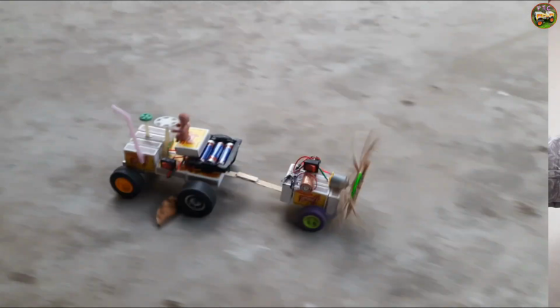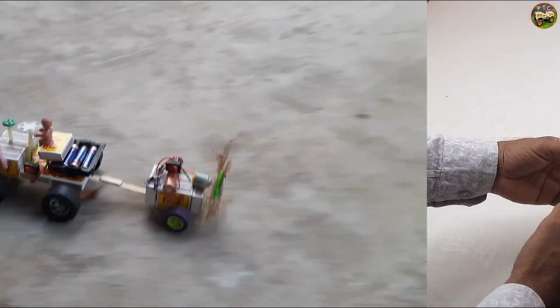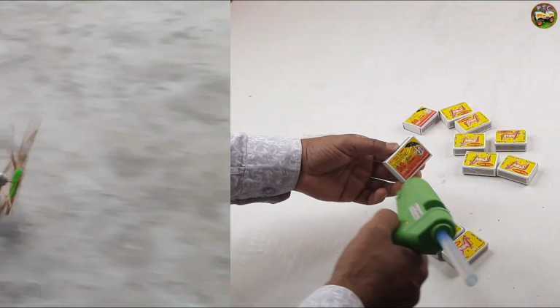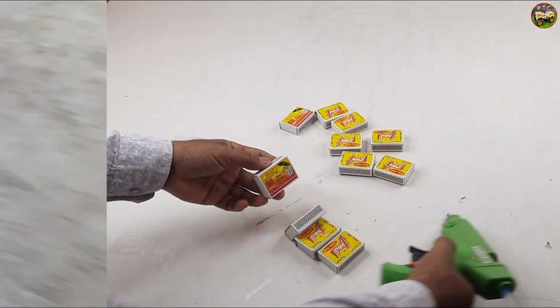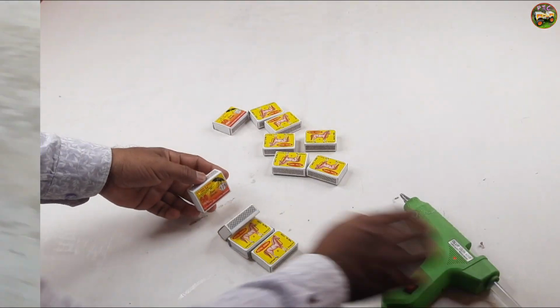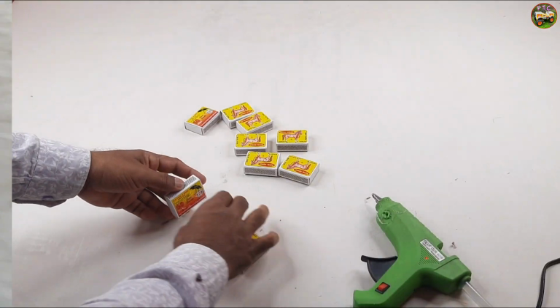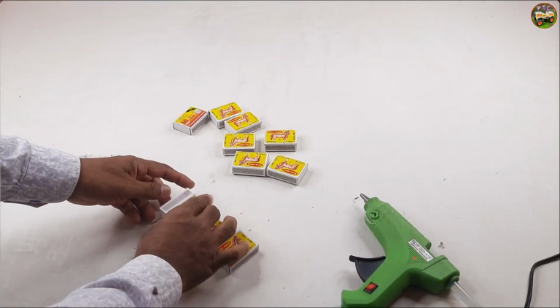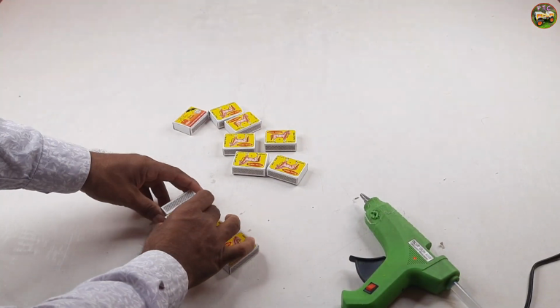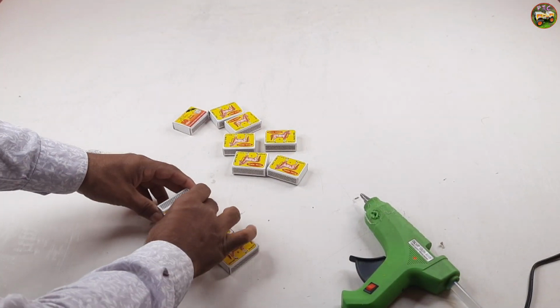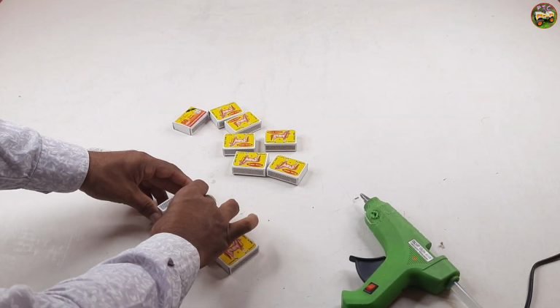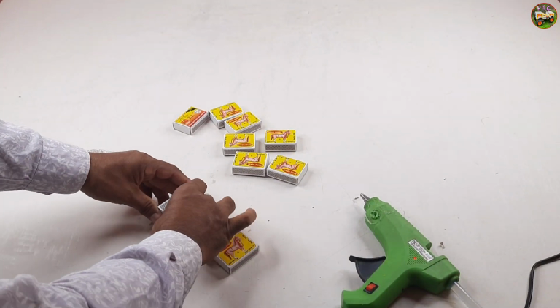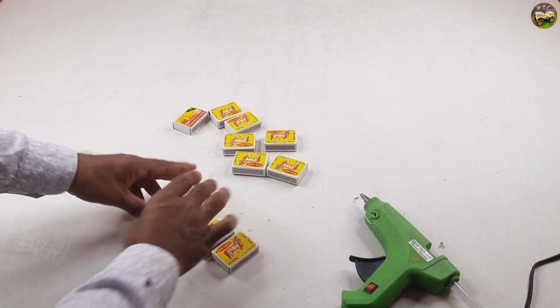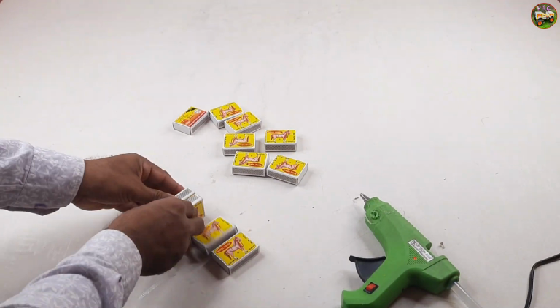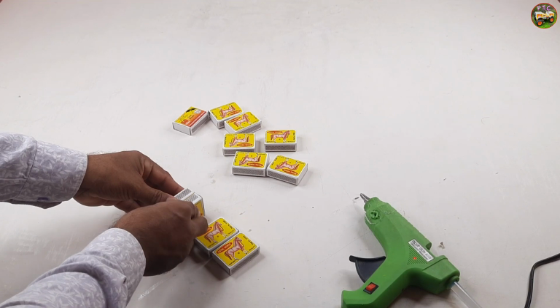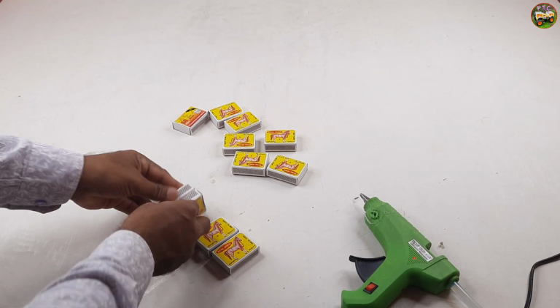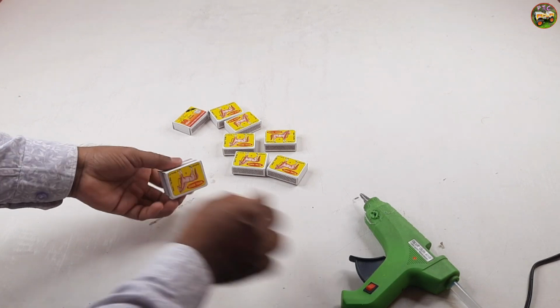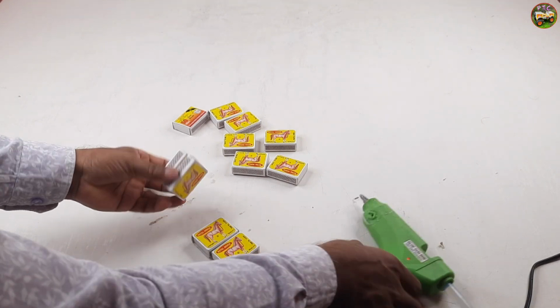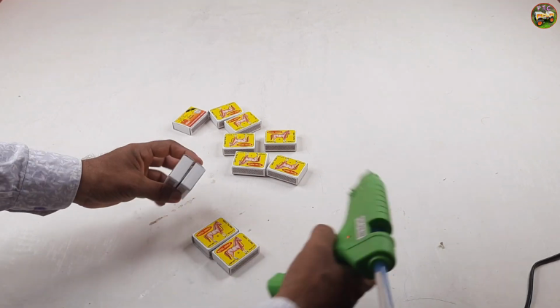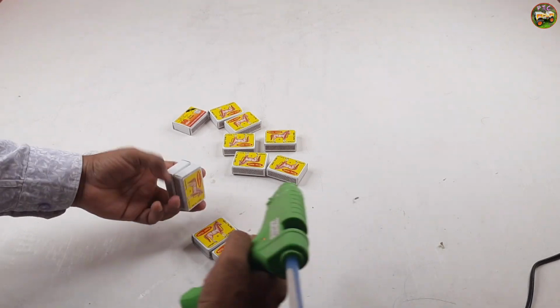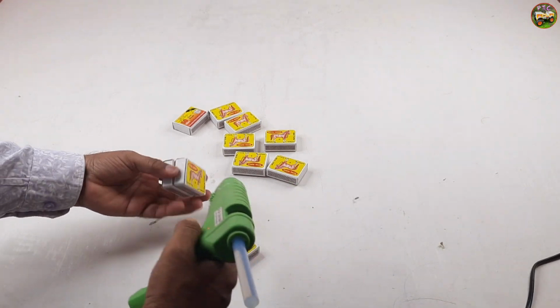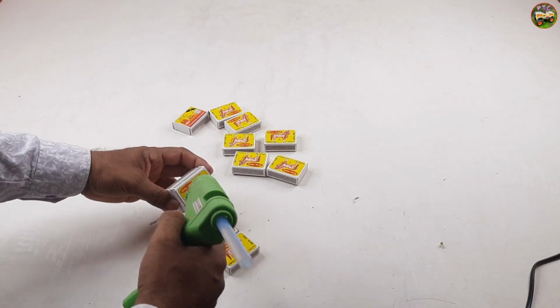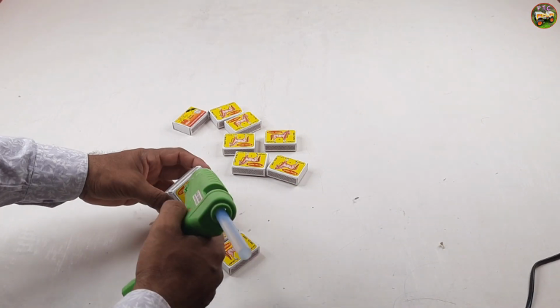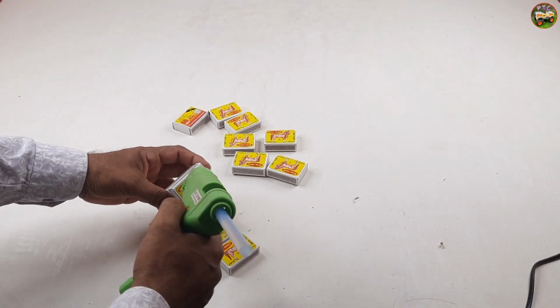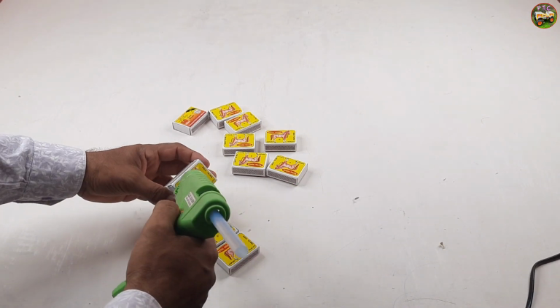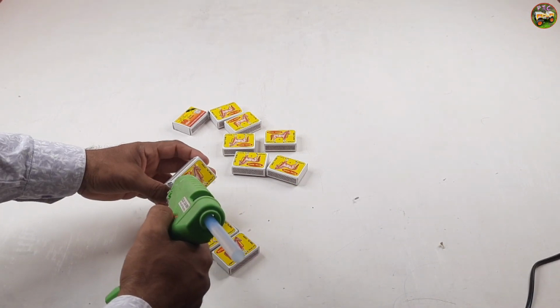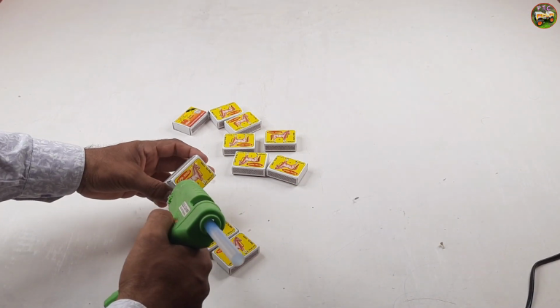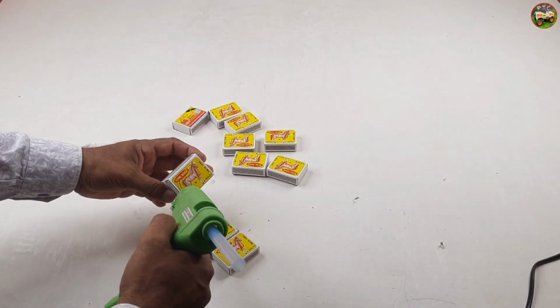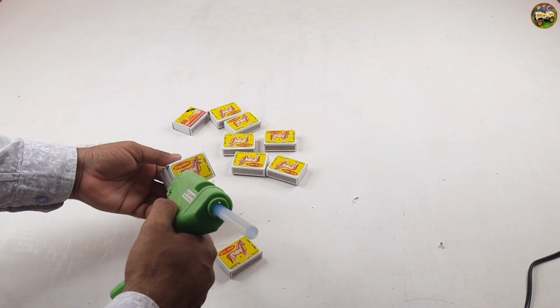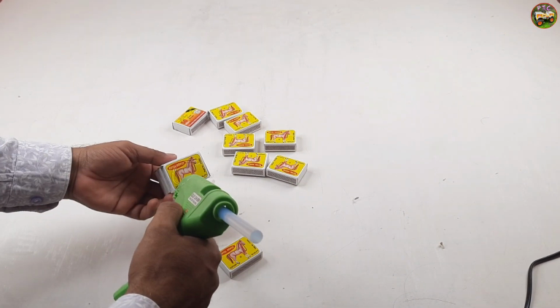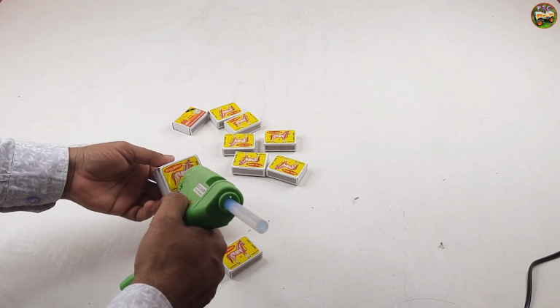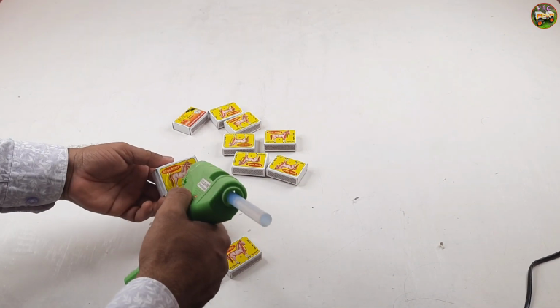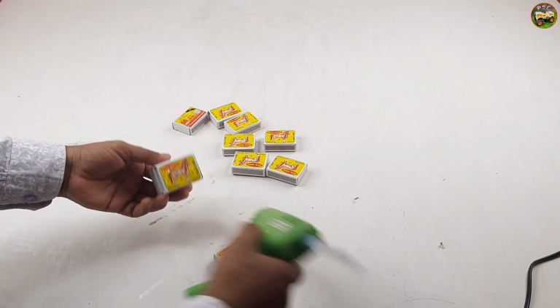Welcome to Peepotoy car channel. These are matchboxes — we attached the matchboxes with glue.